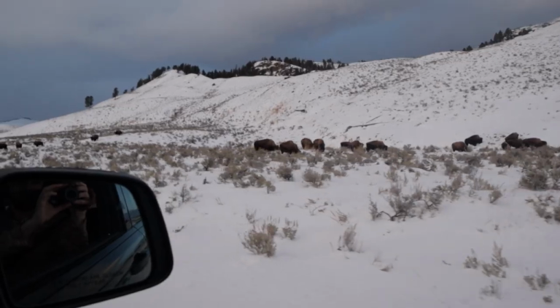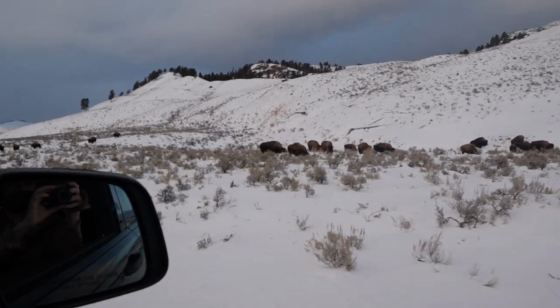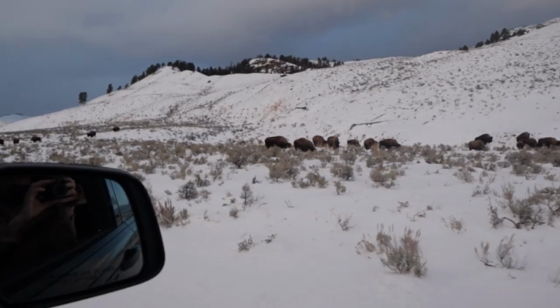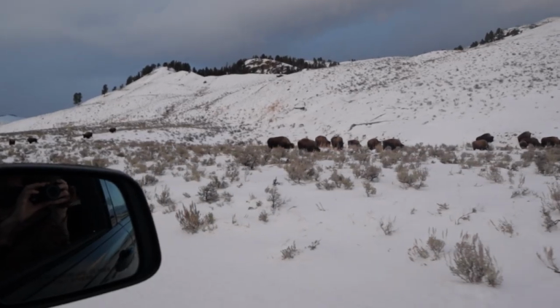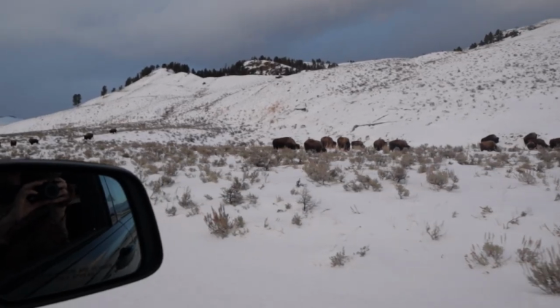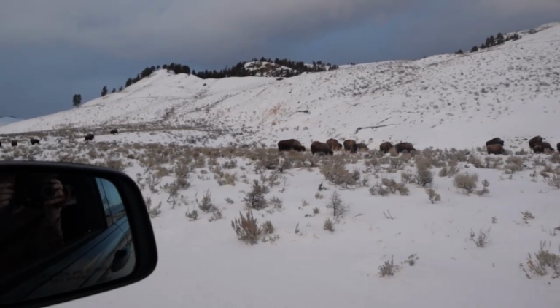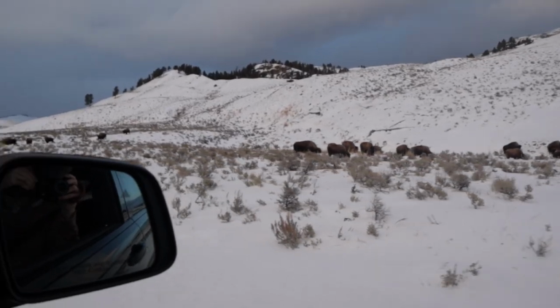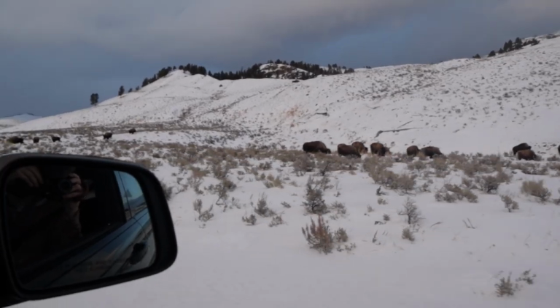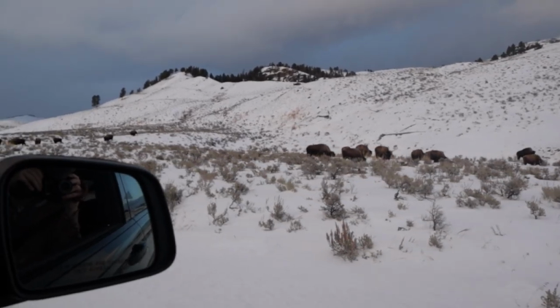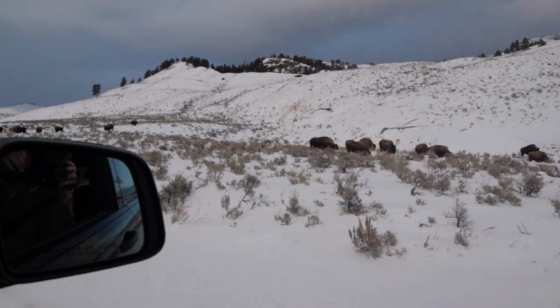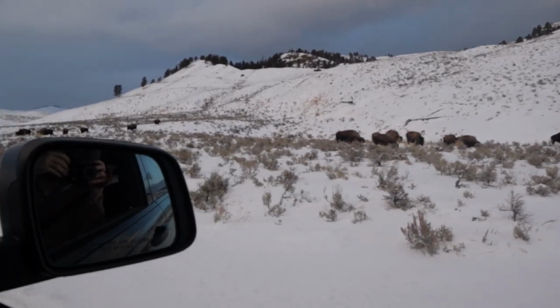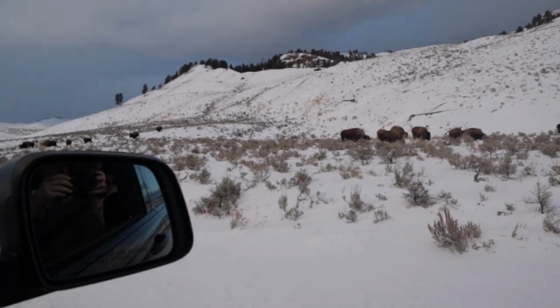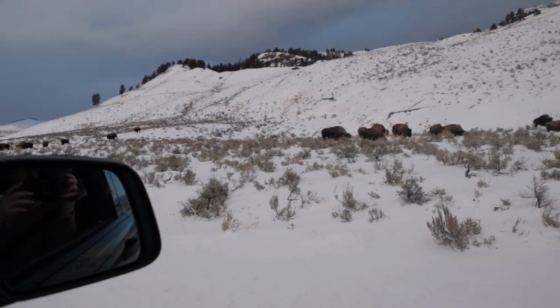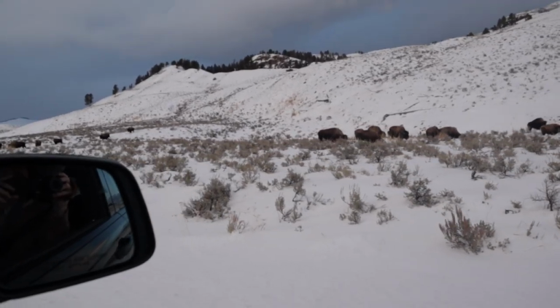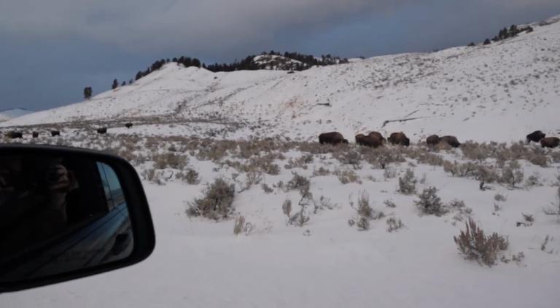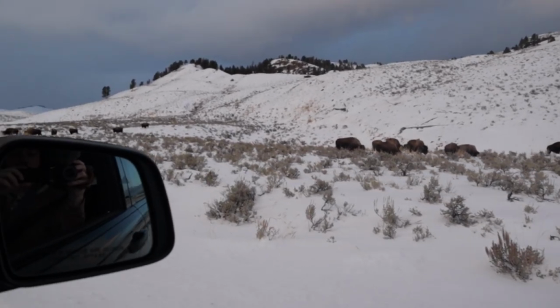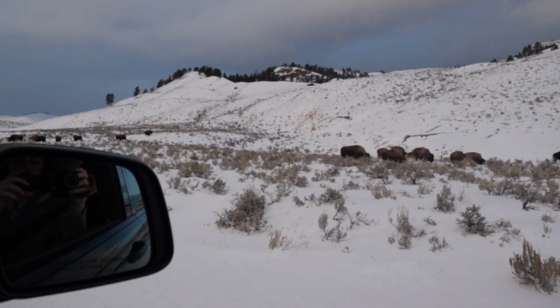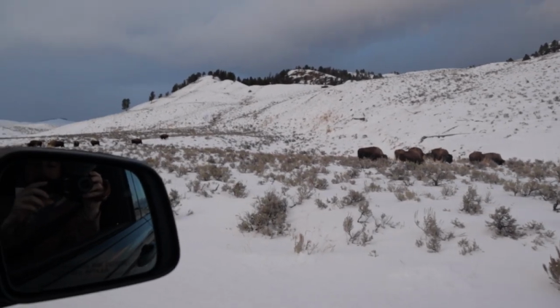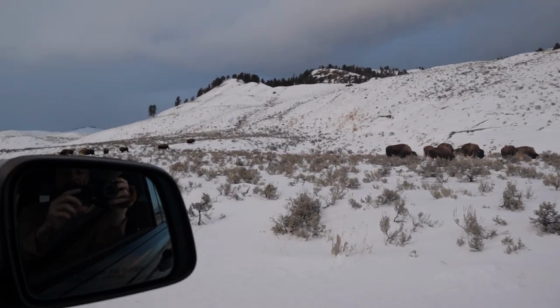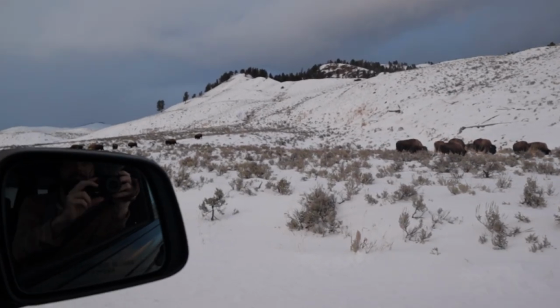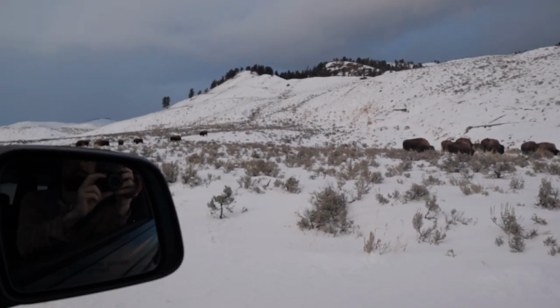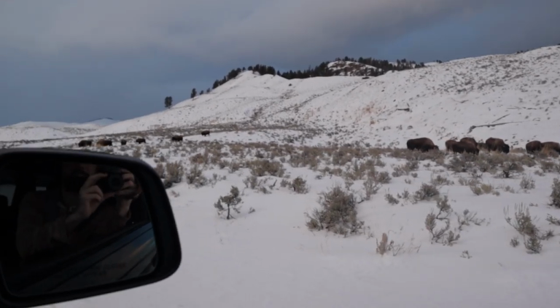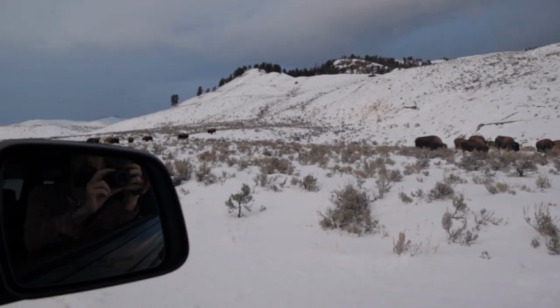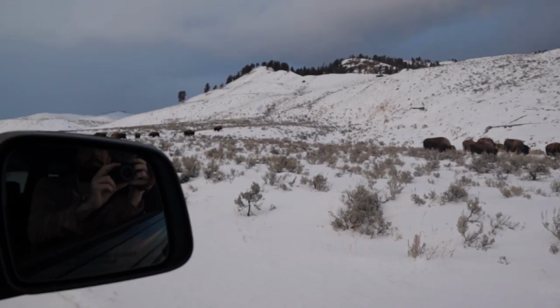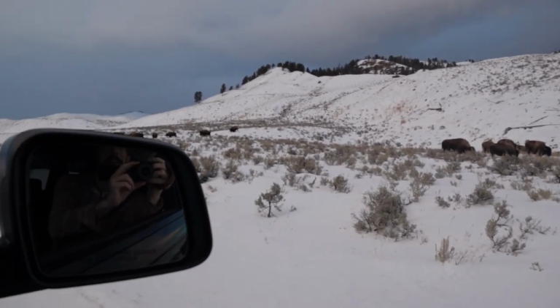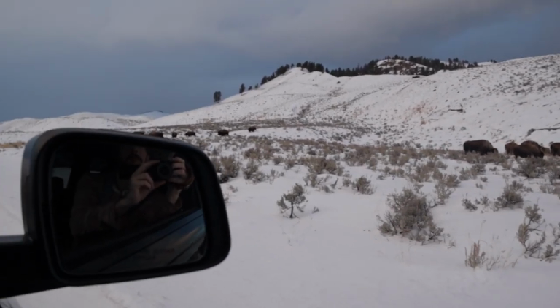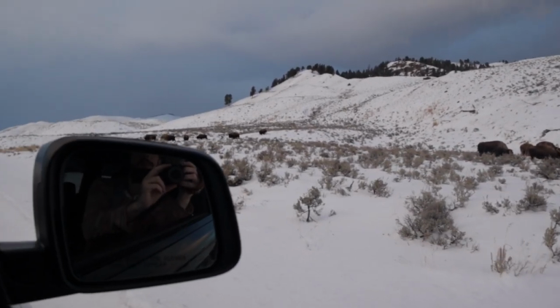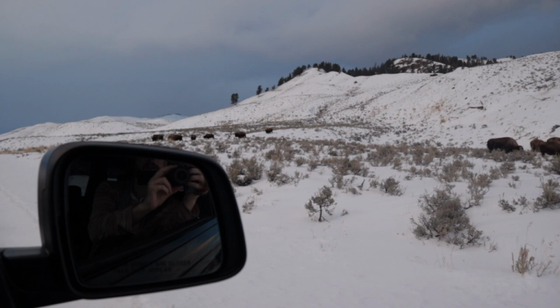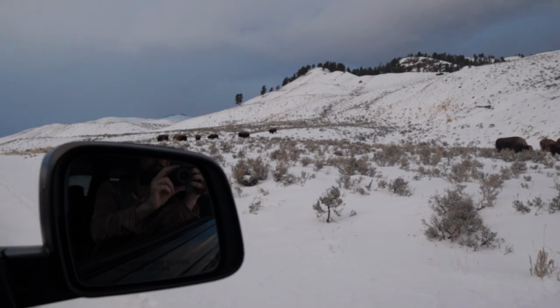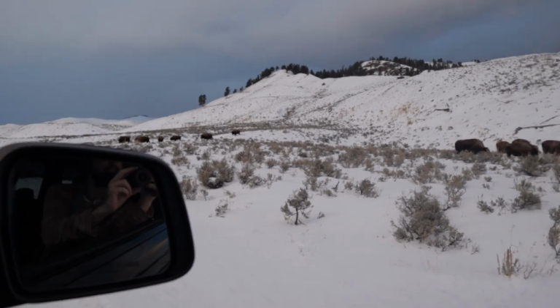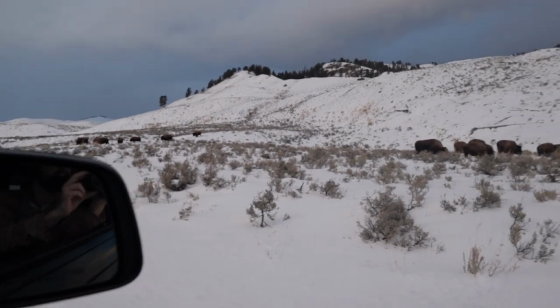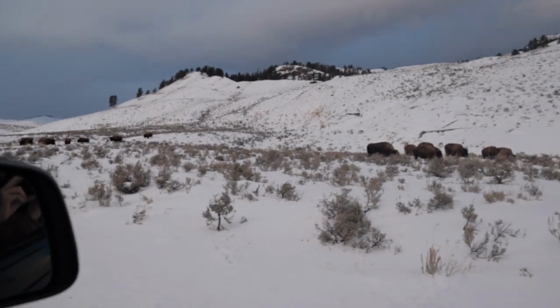More bison right off the side of the road. There are a few running up here.